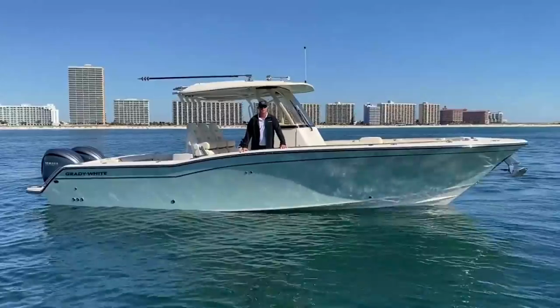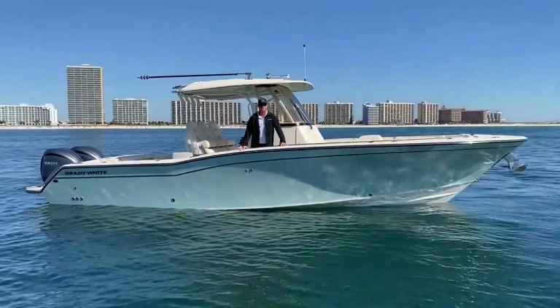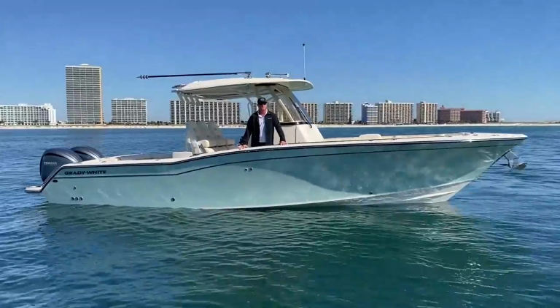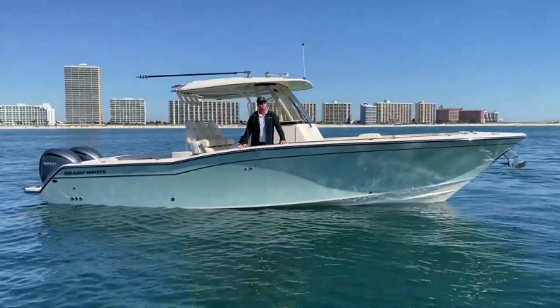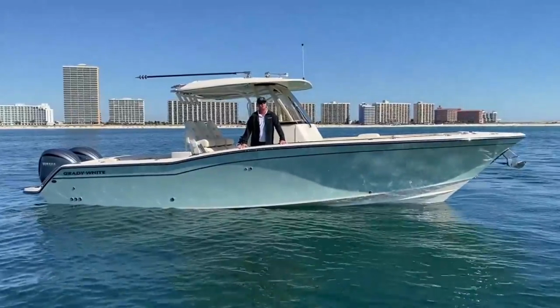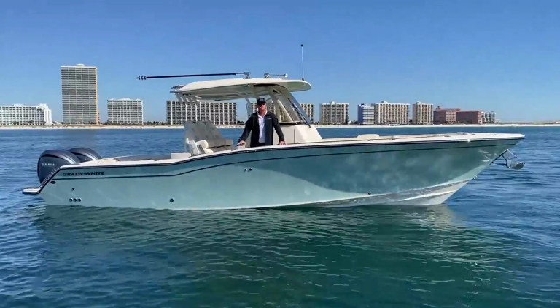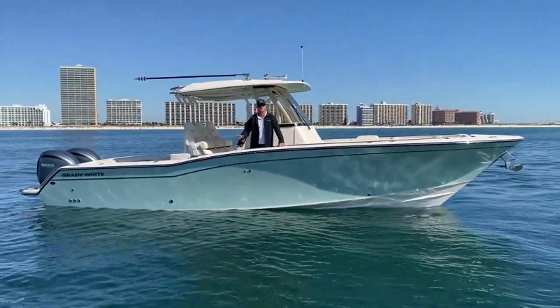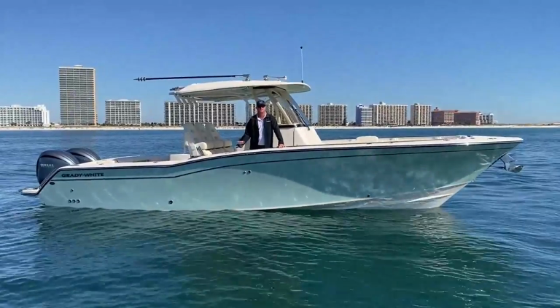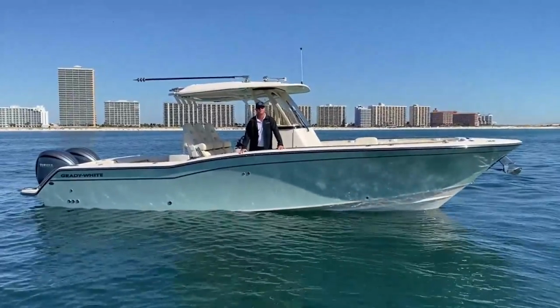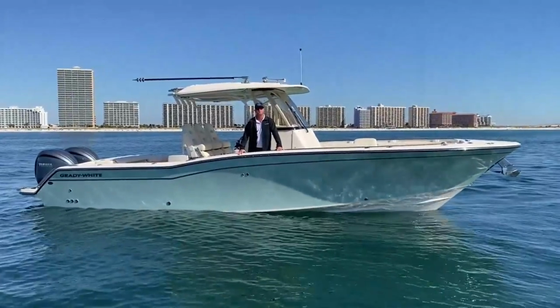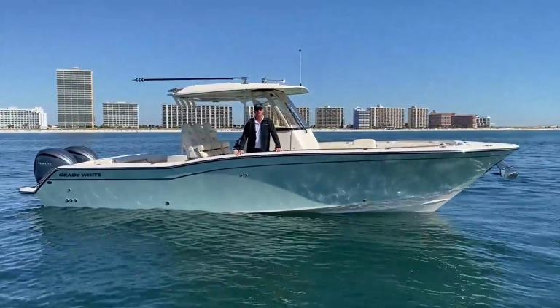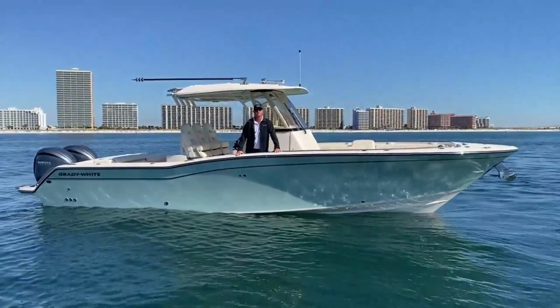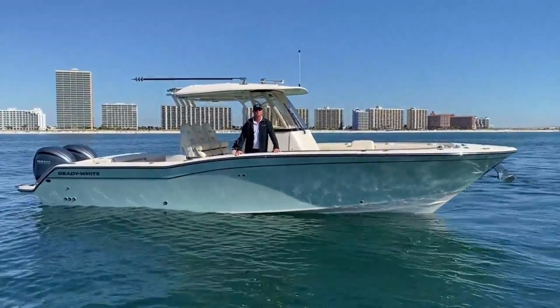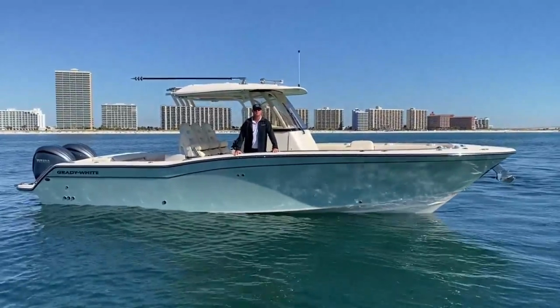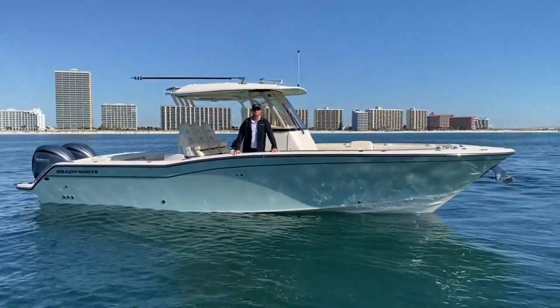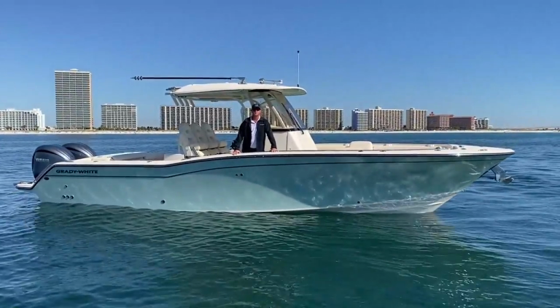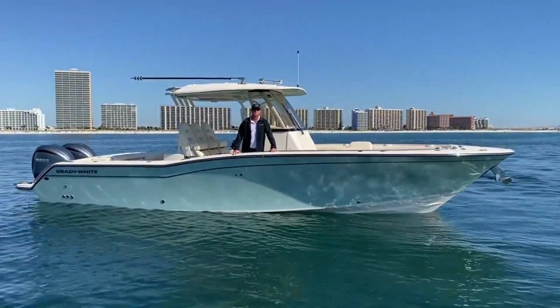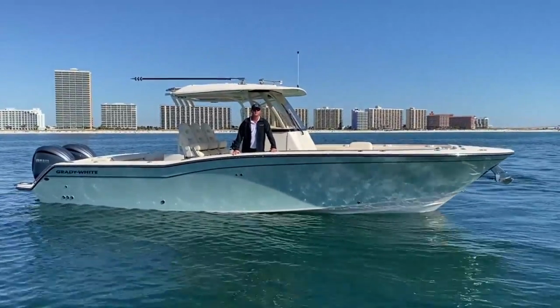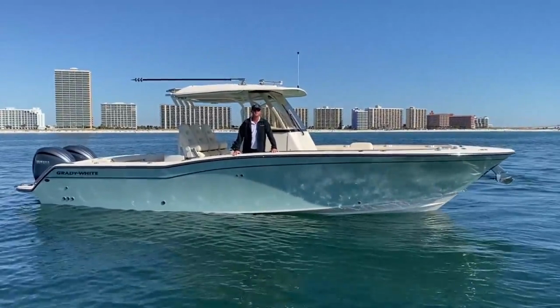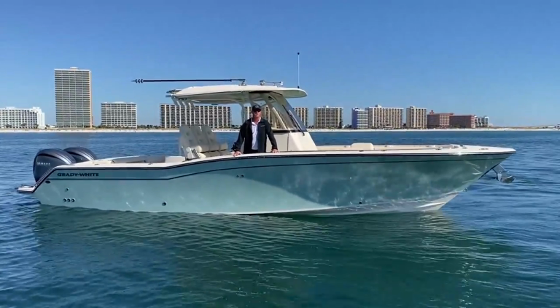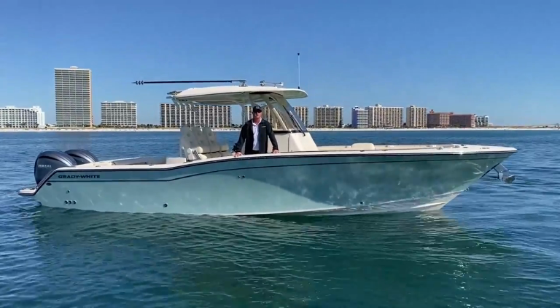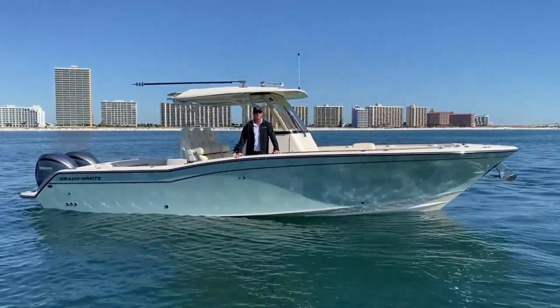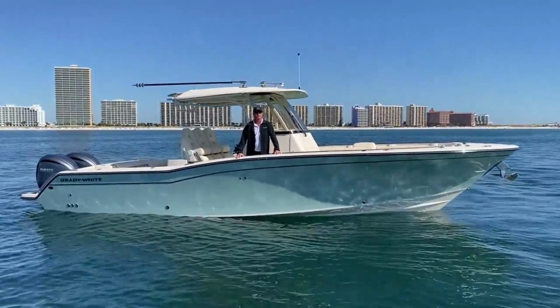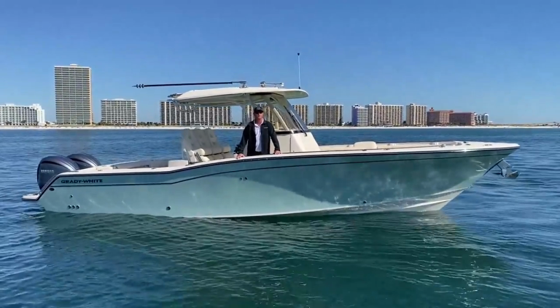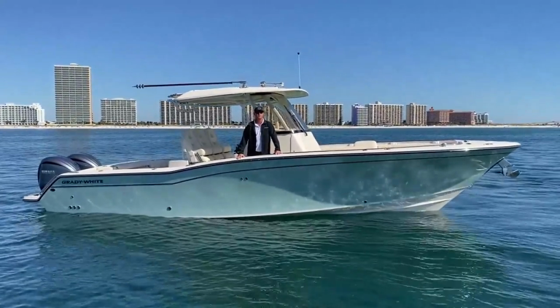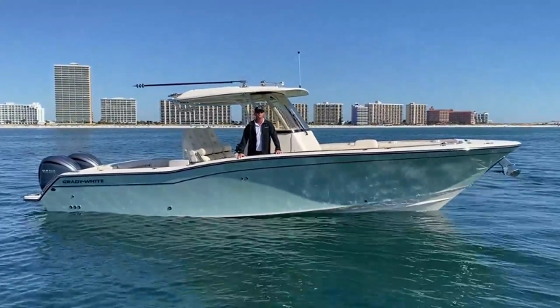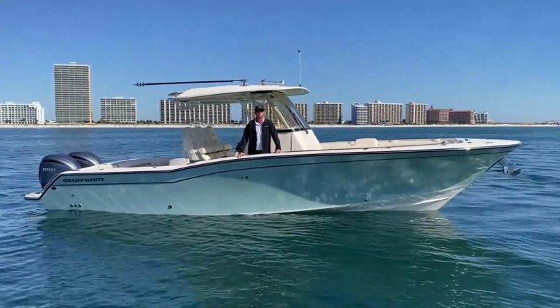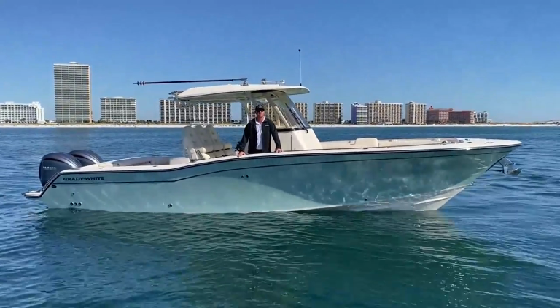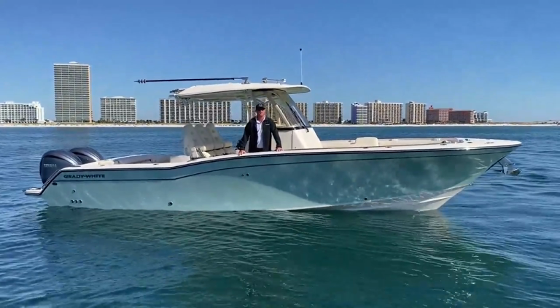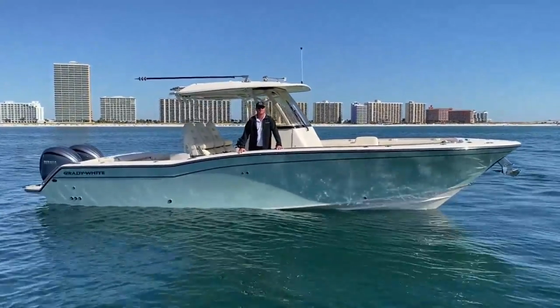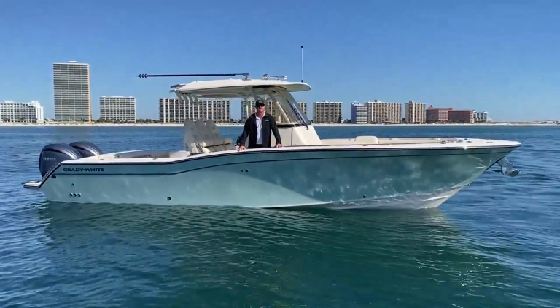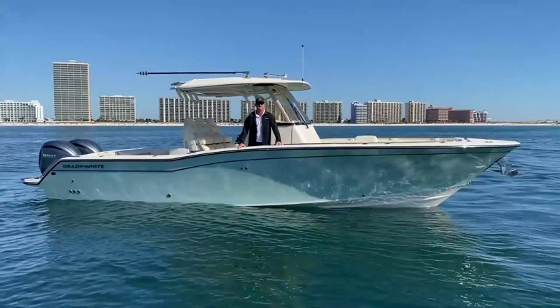If you're interested in this fishing machine, please give us a call at Gulf Shores MarineMax. Thanks.